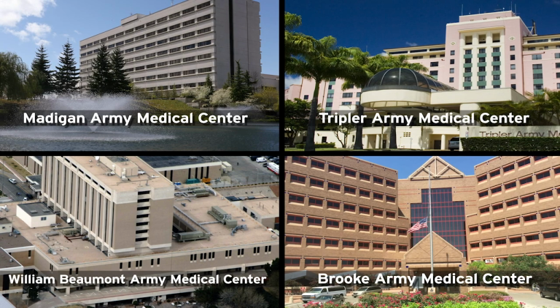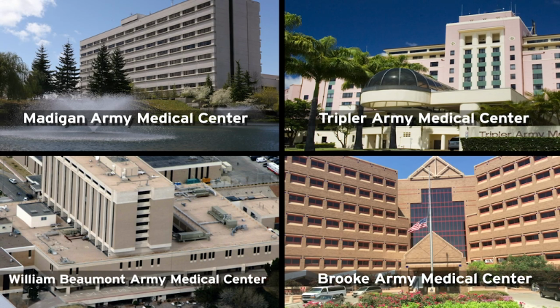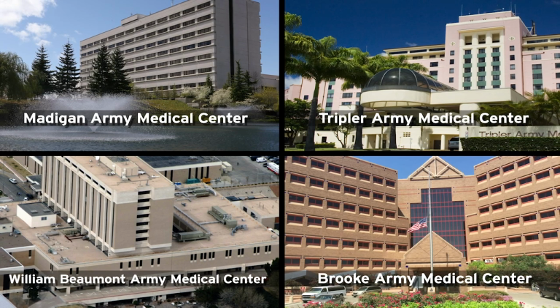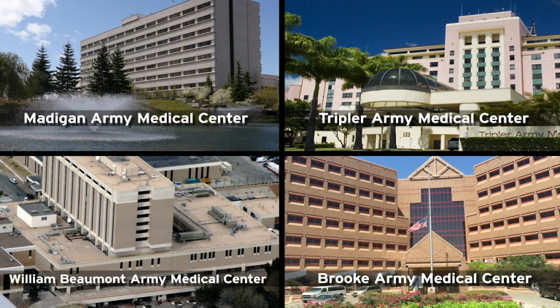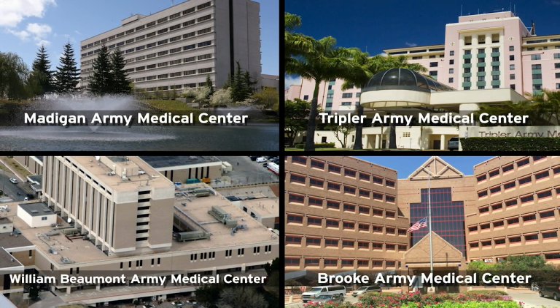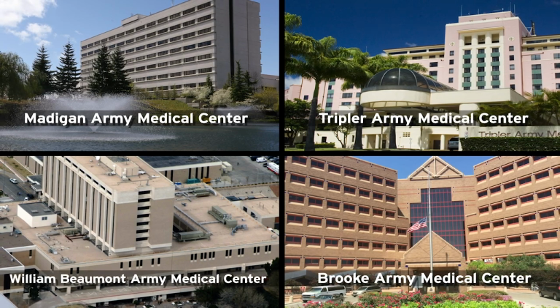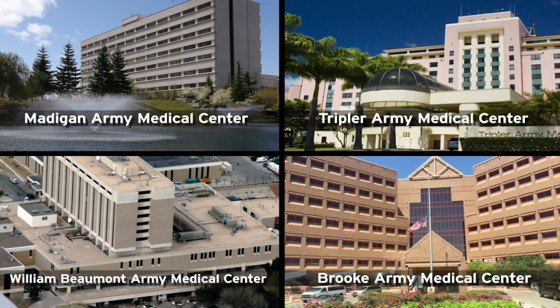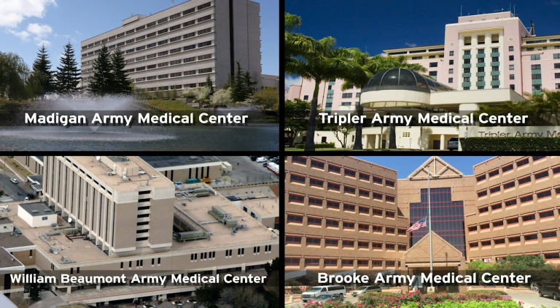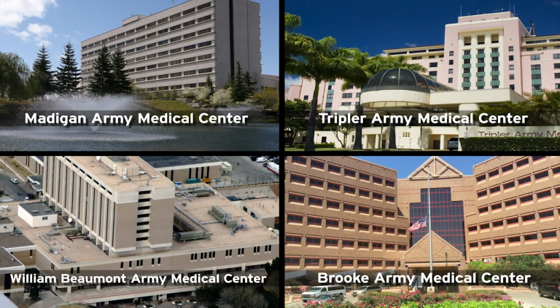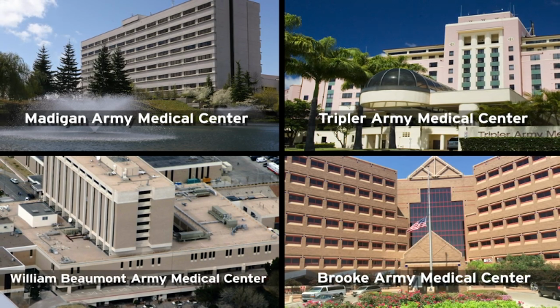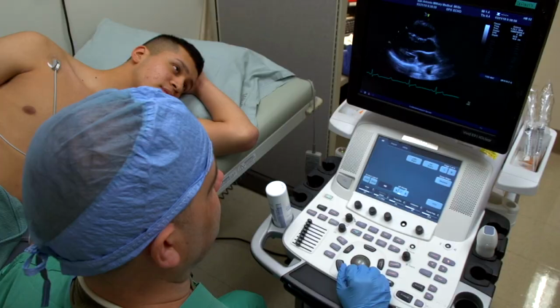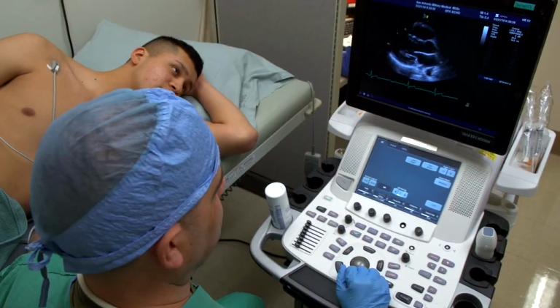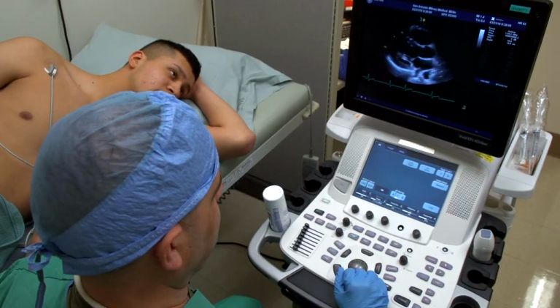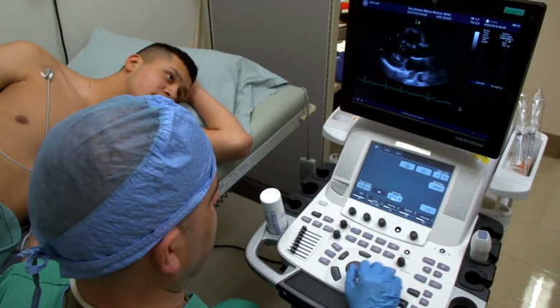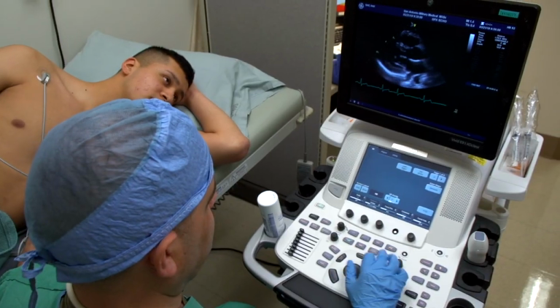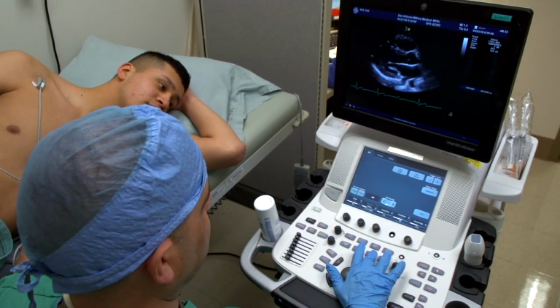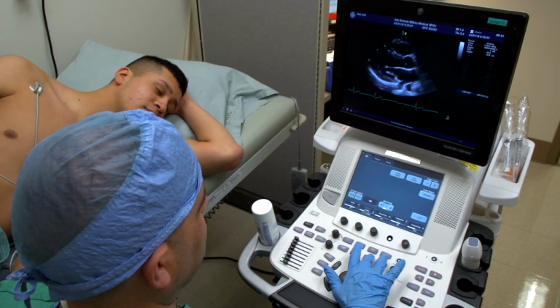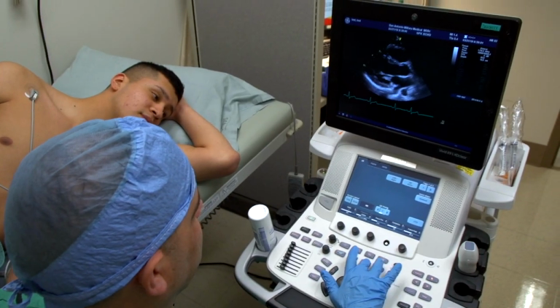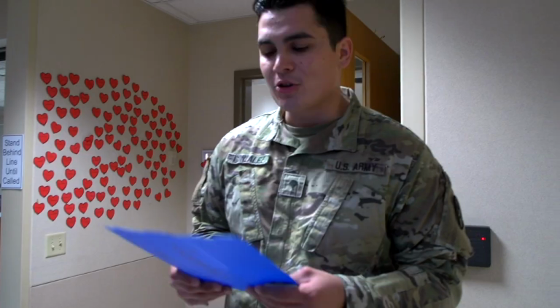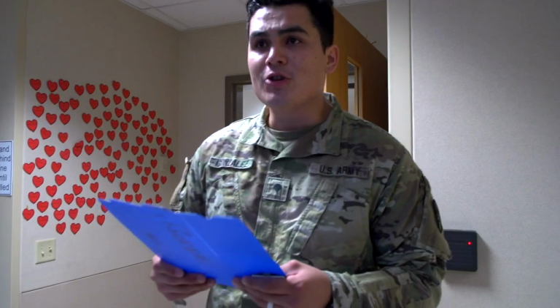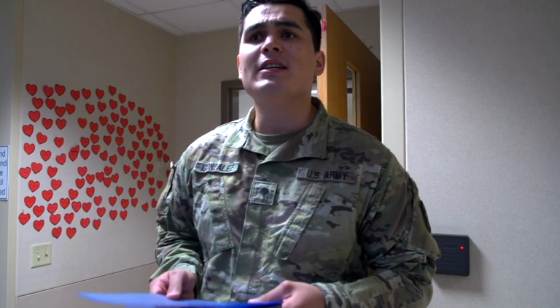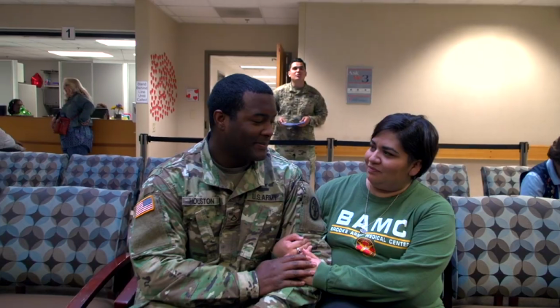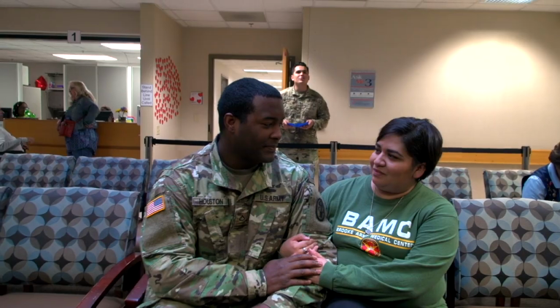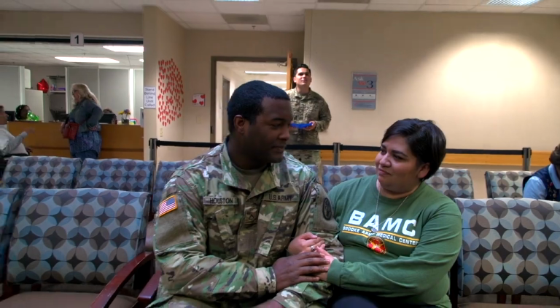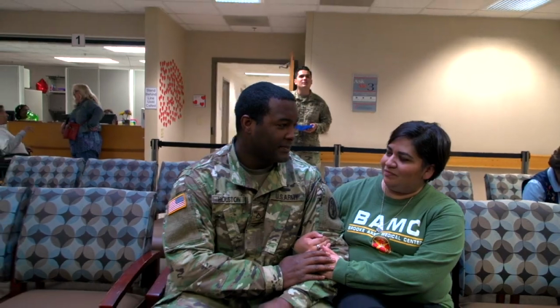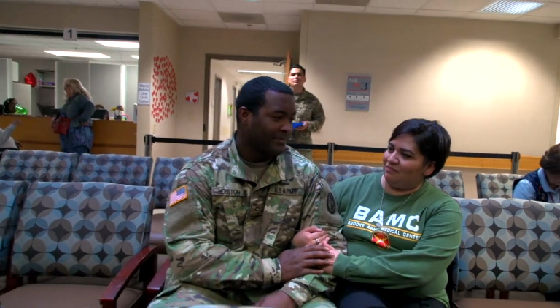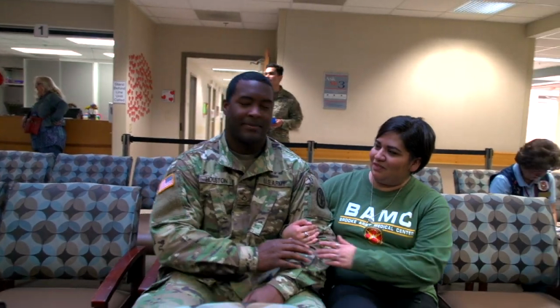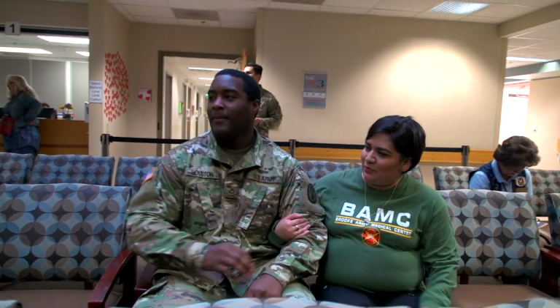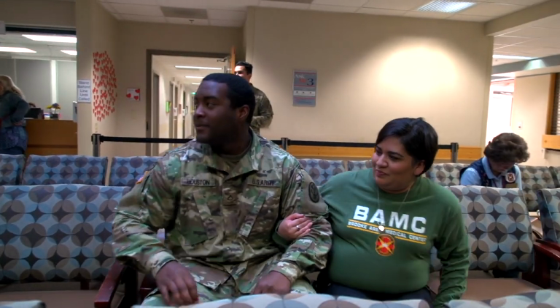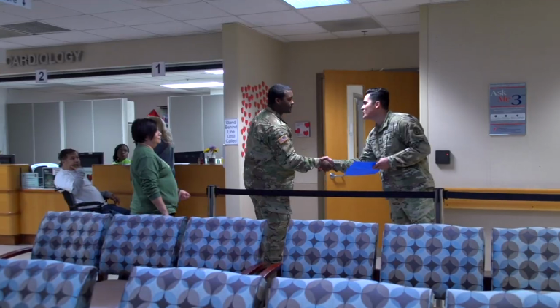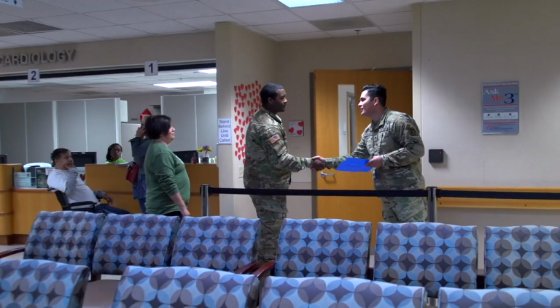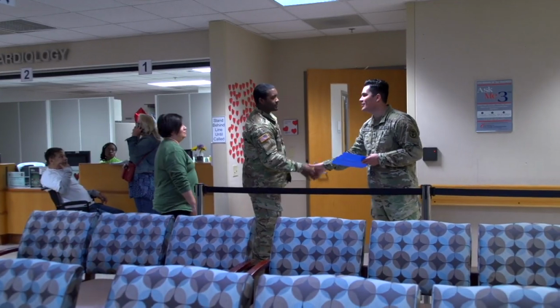As a cardiovascular specialist, your dedication will make a difference in the lives of your fellow soldiers and their families.